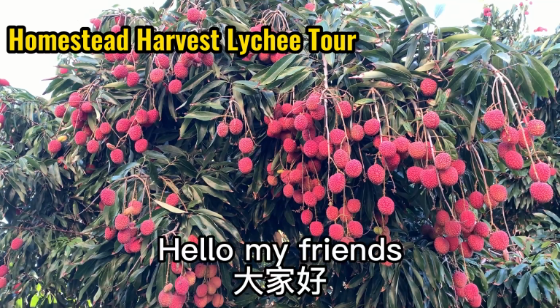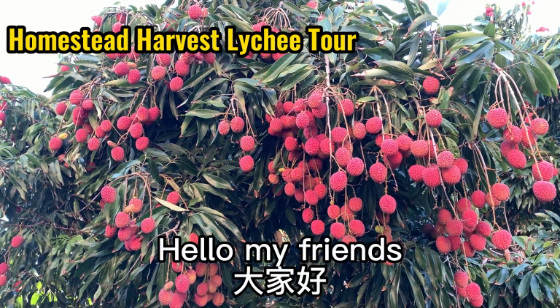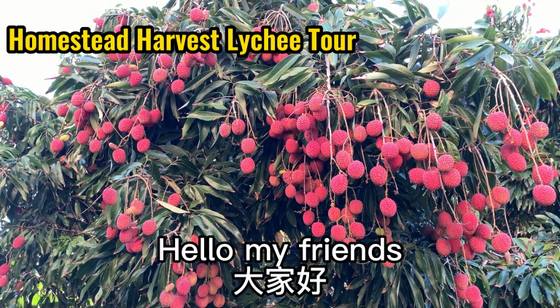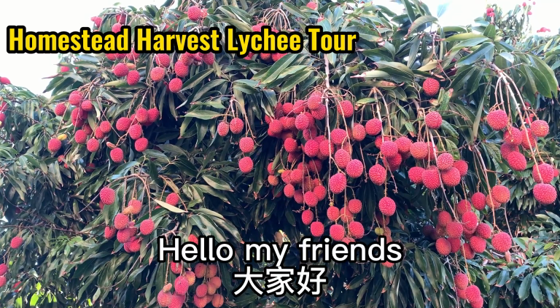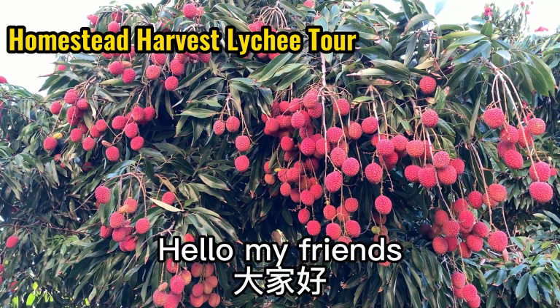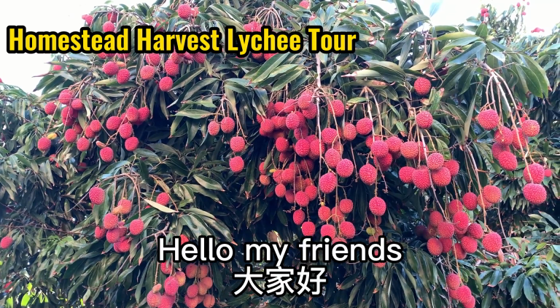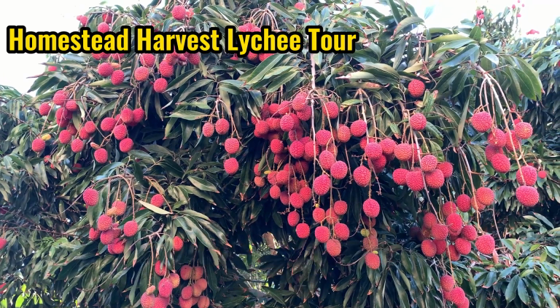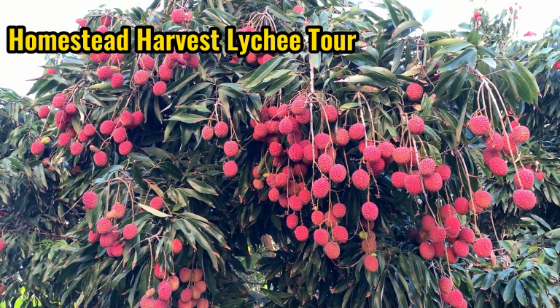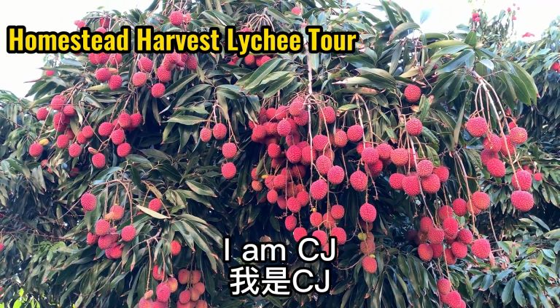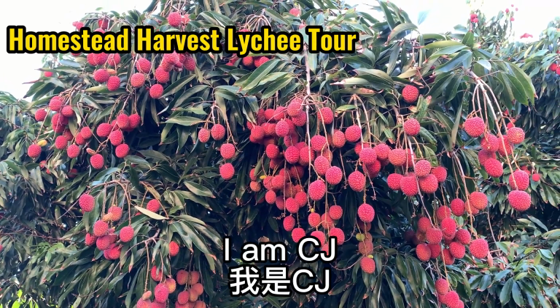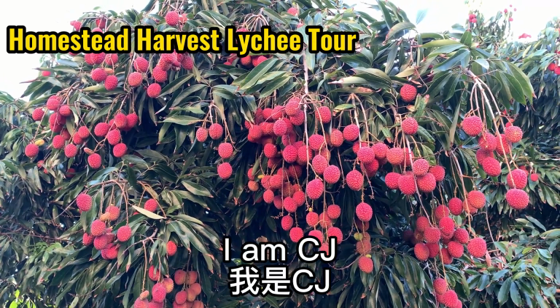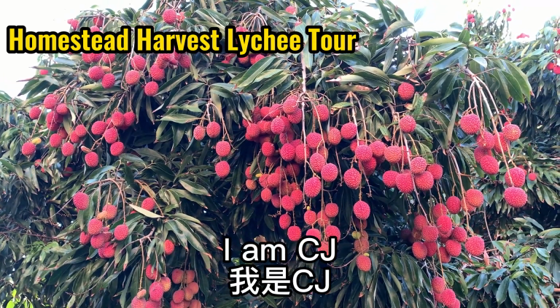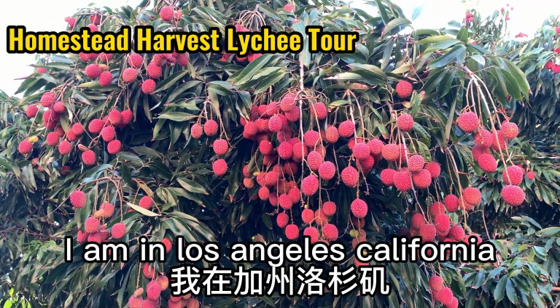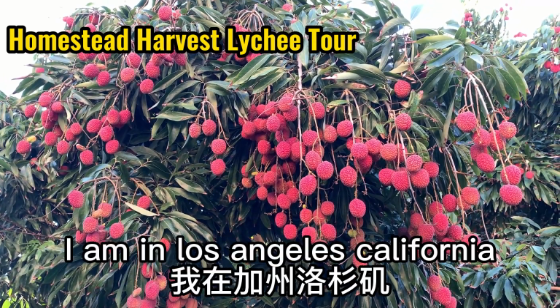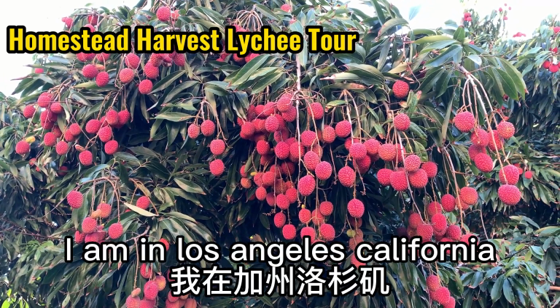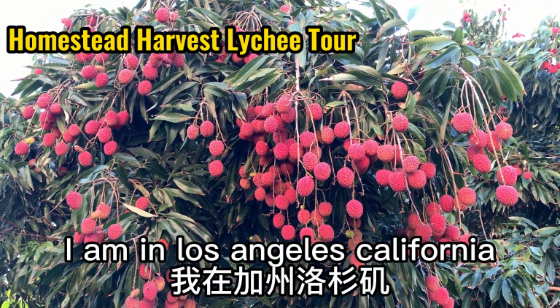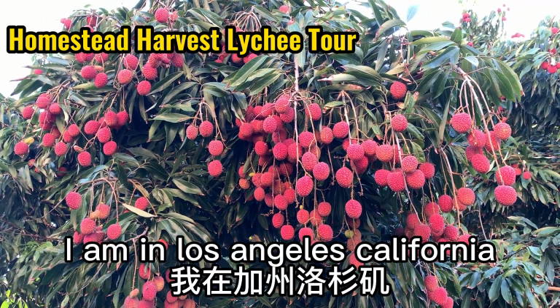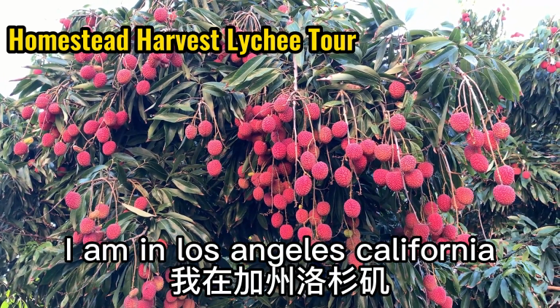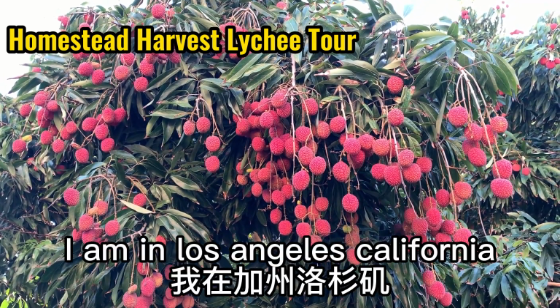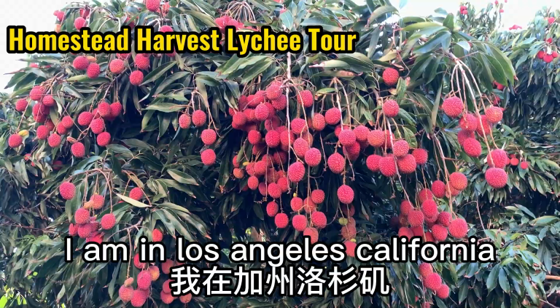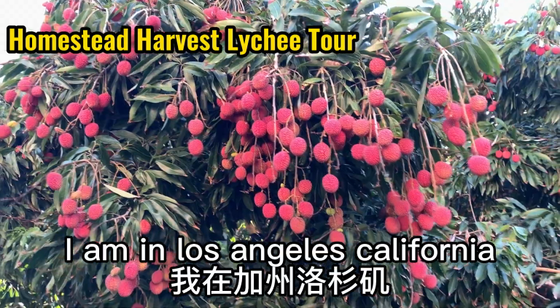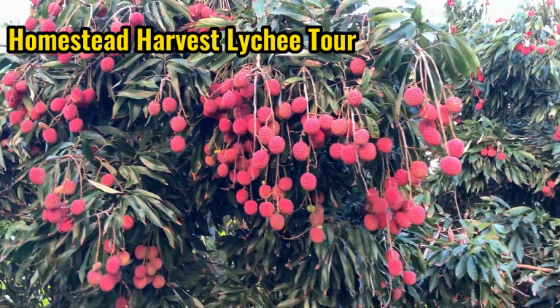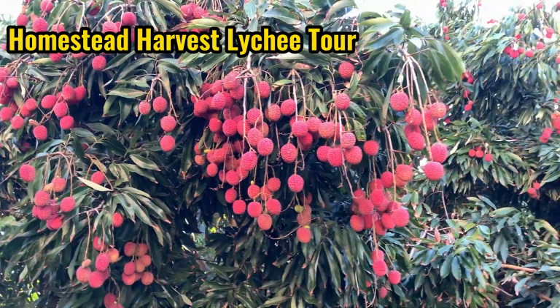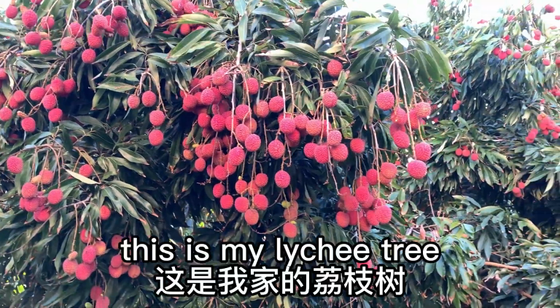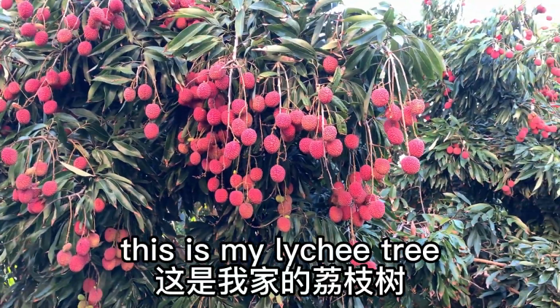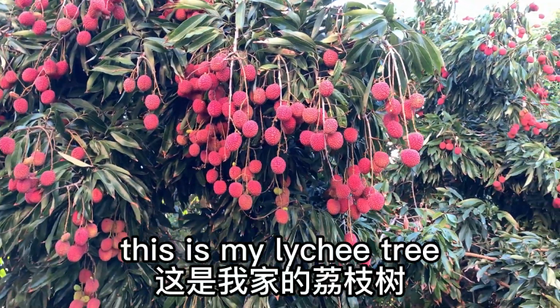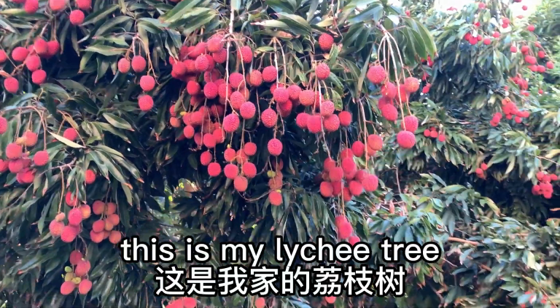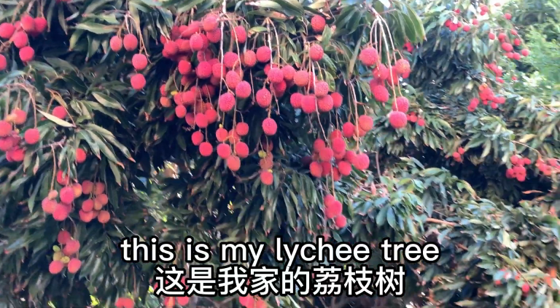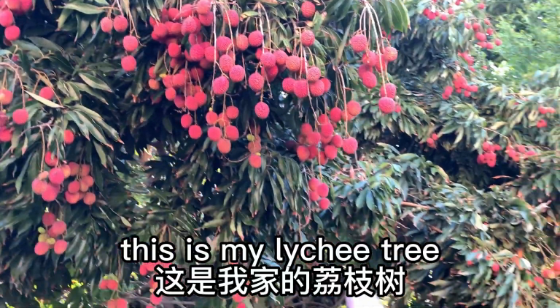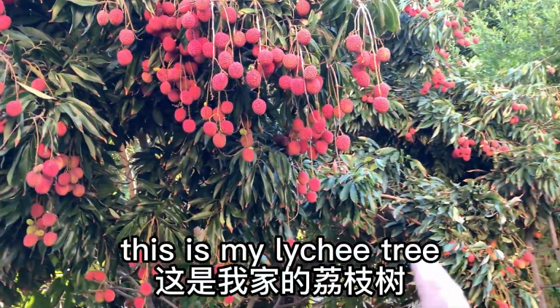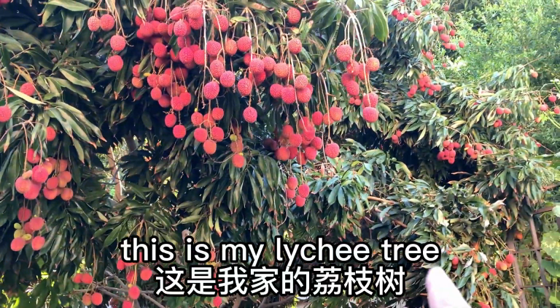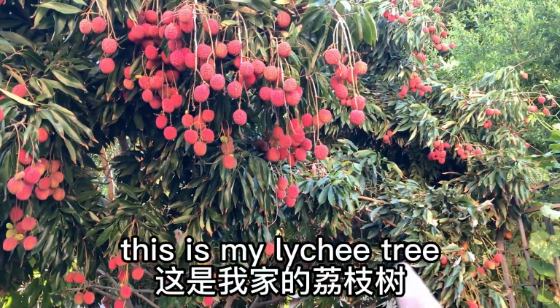Hello my friends. I'm CJ. I'm in Los Angeles, California. This is my lychee tree.